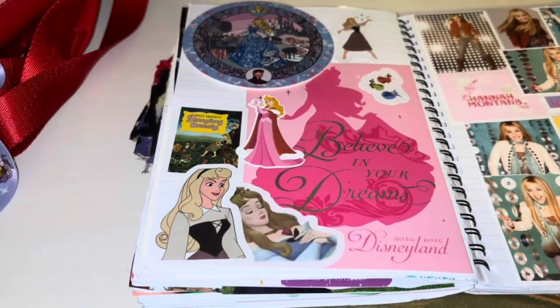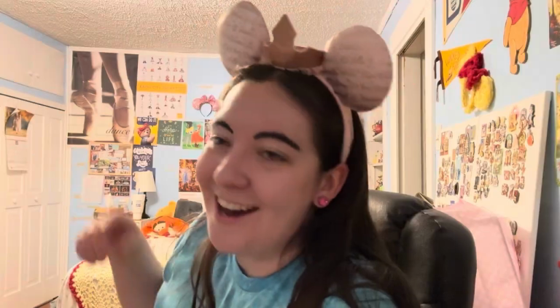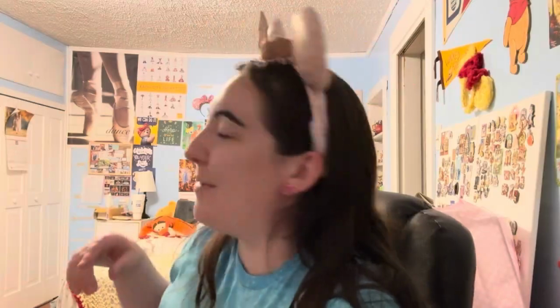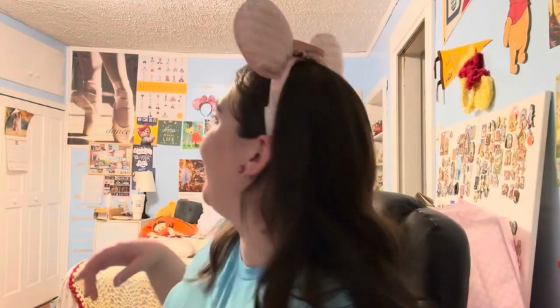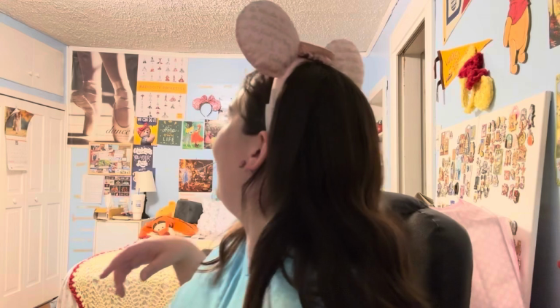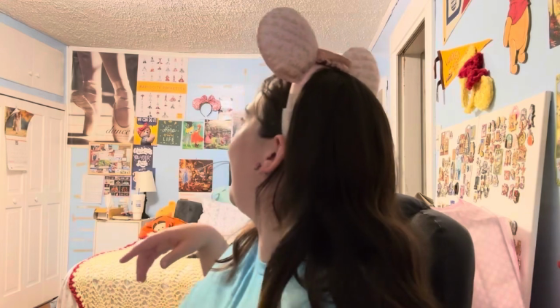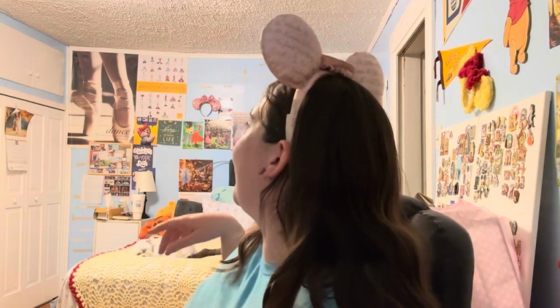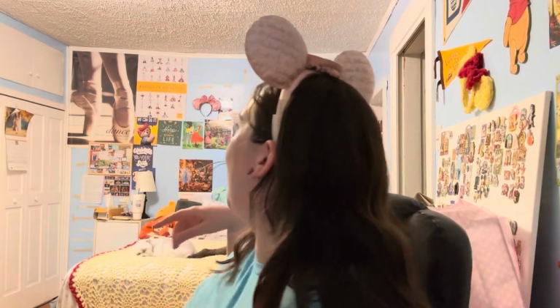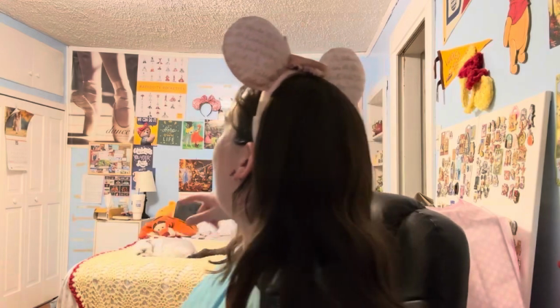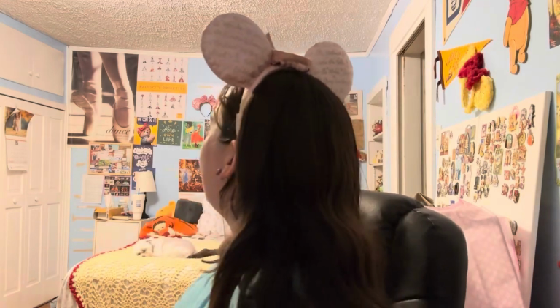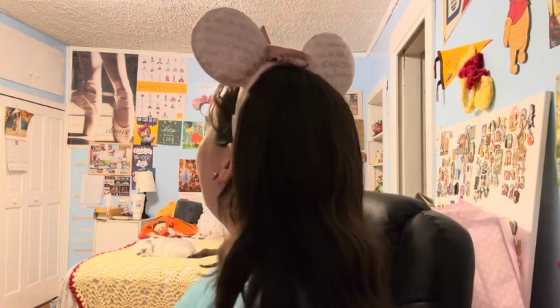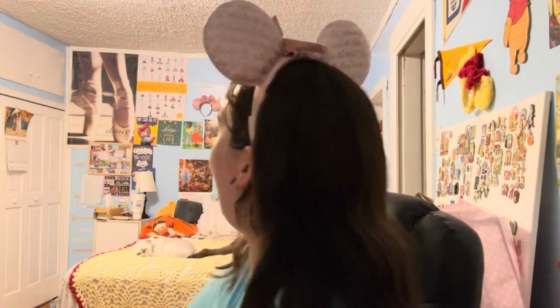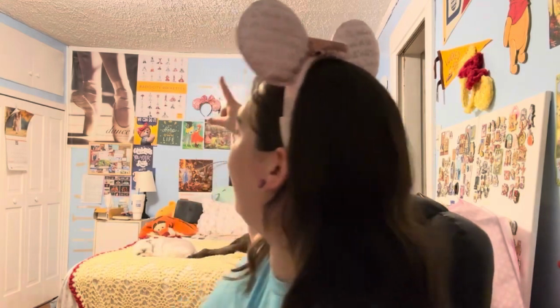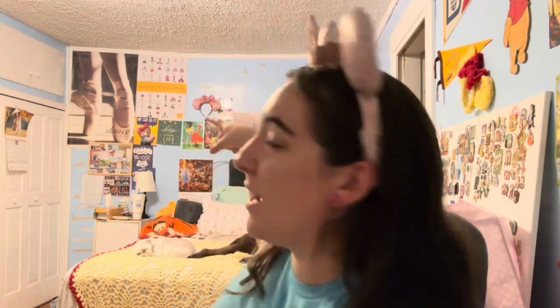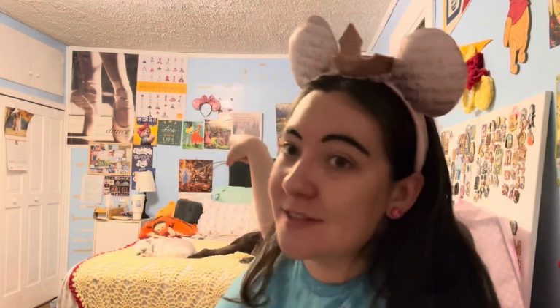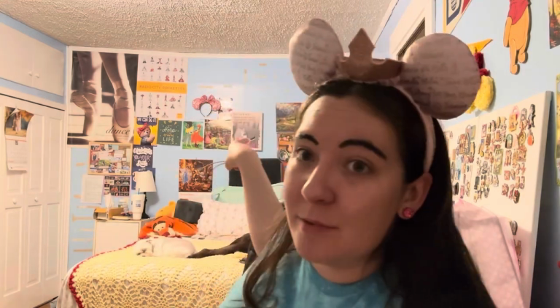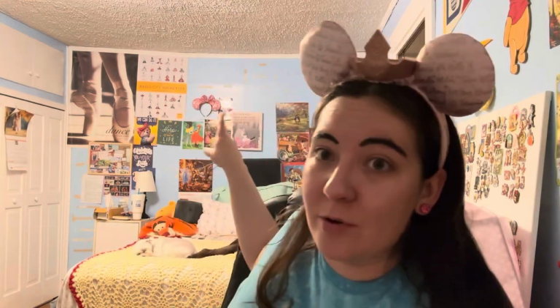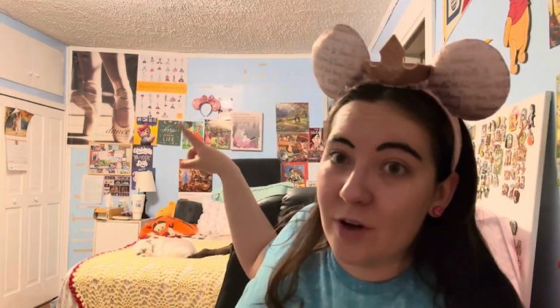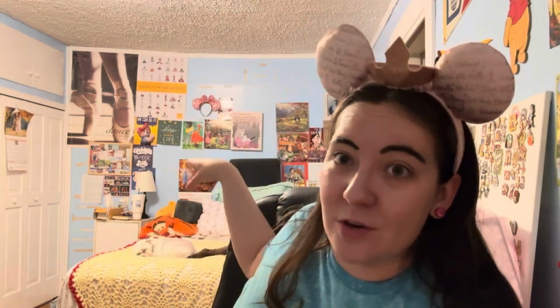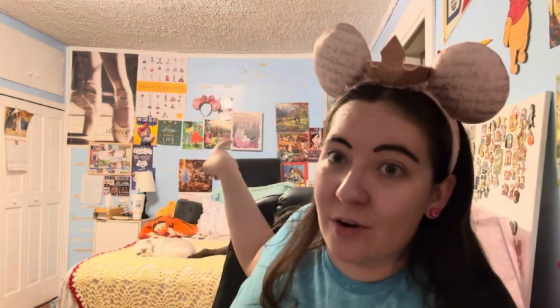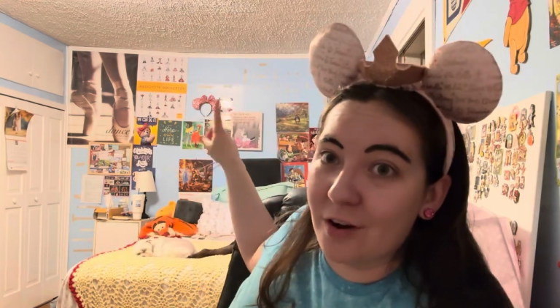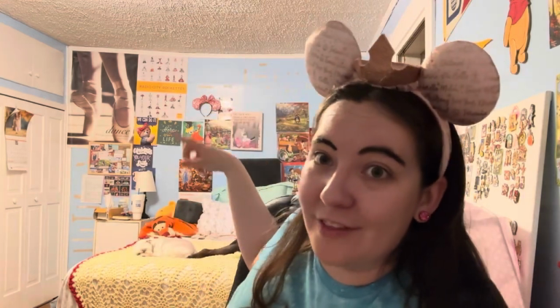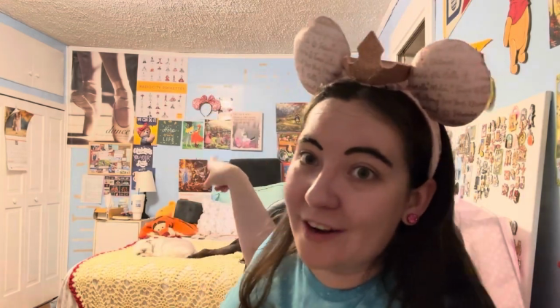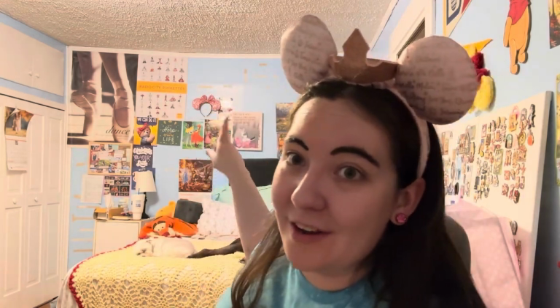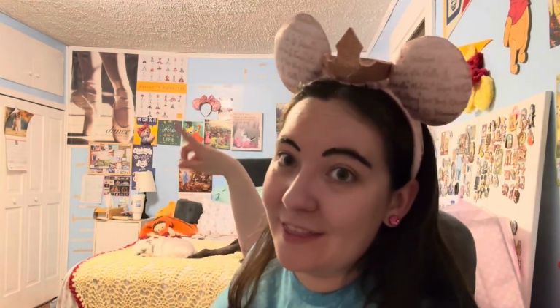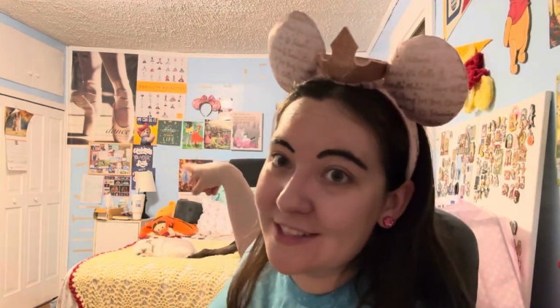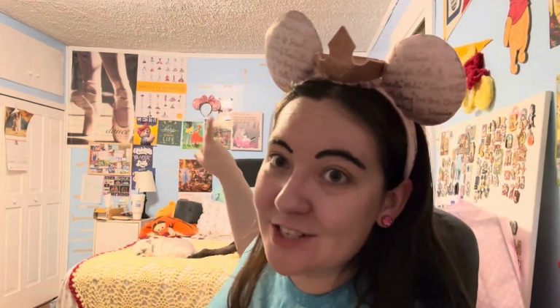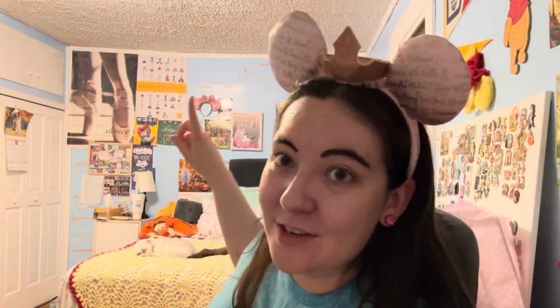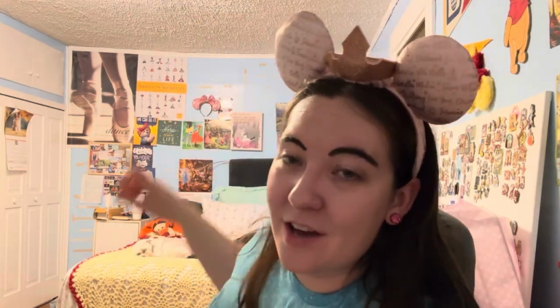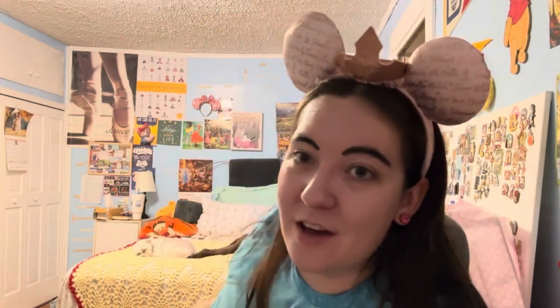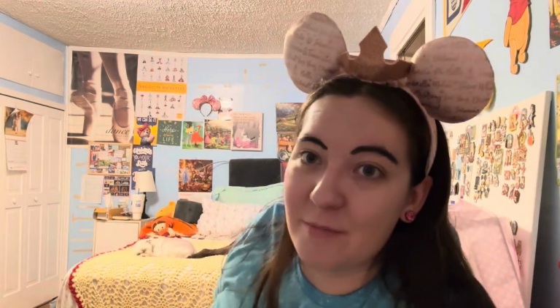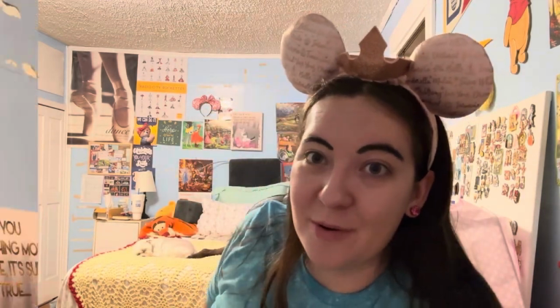I'm going to give you guys an up-close look at my Sleeping Beauty wall decor over there in that section of my room.